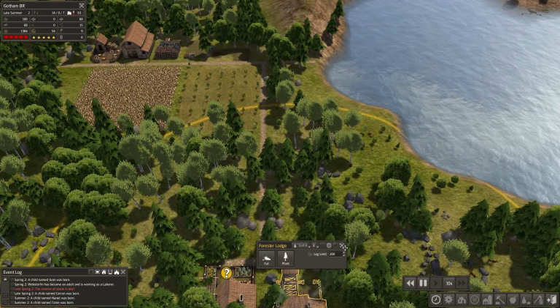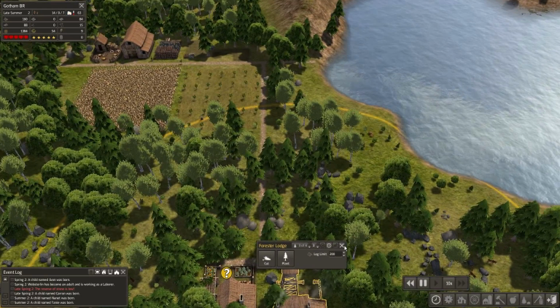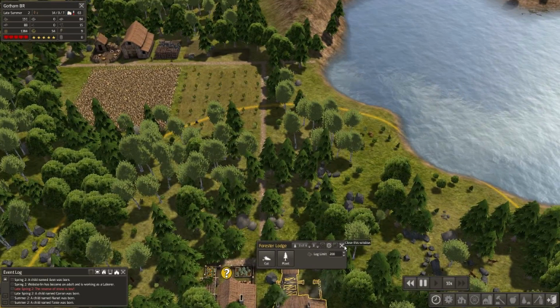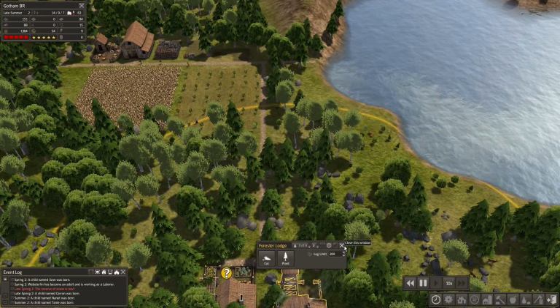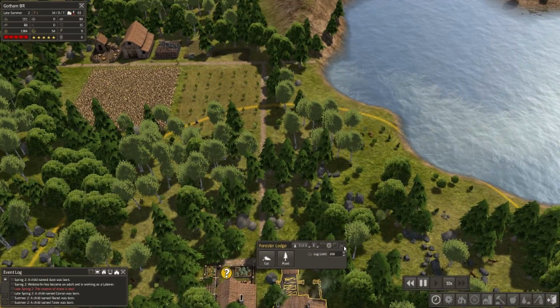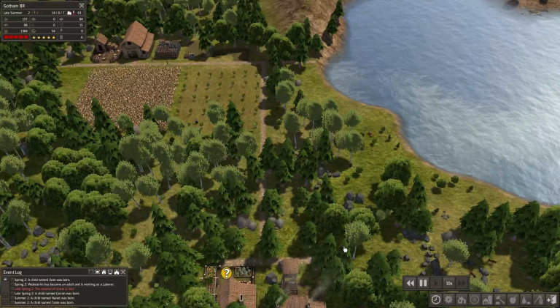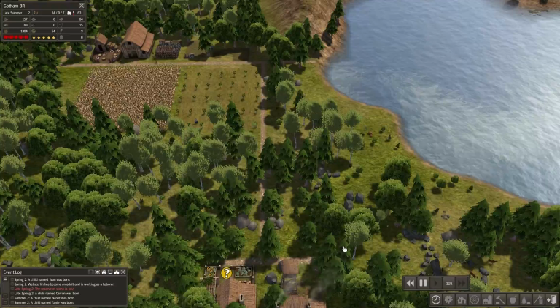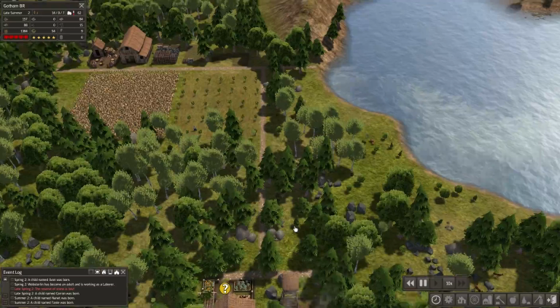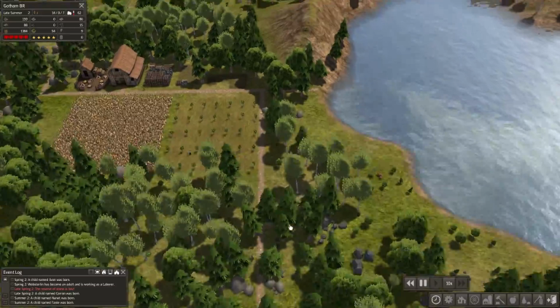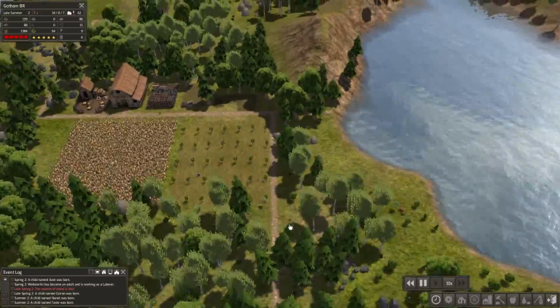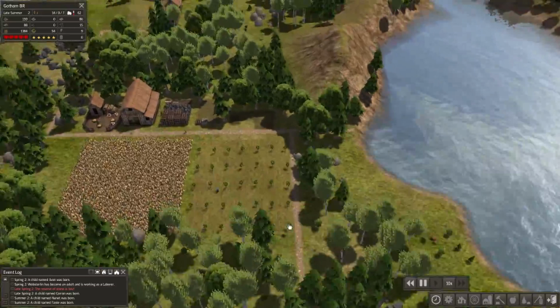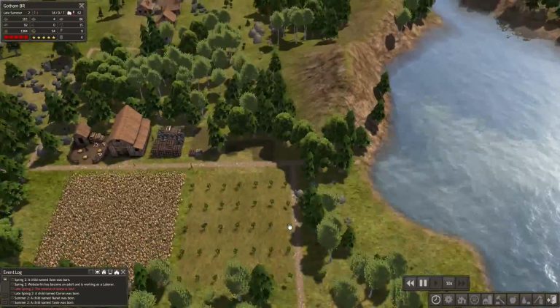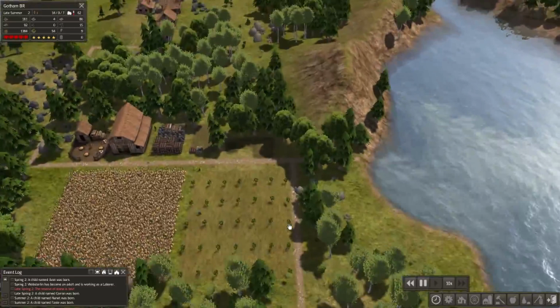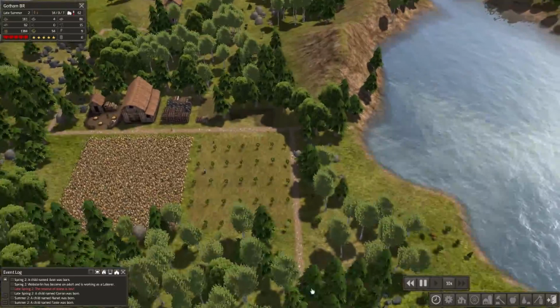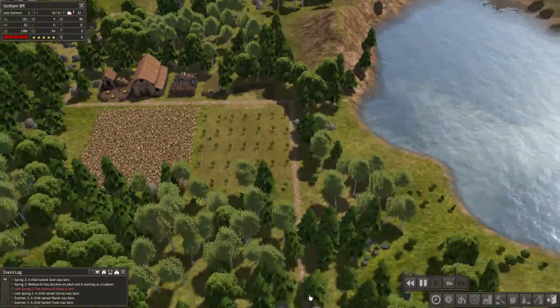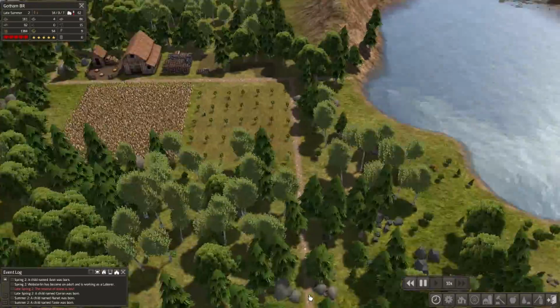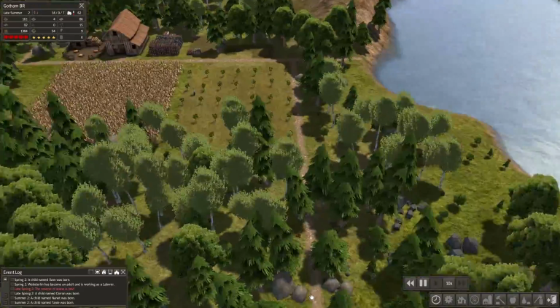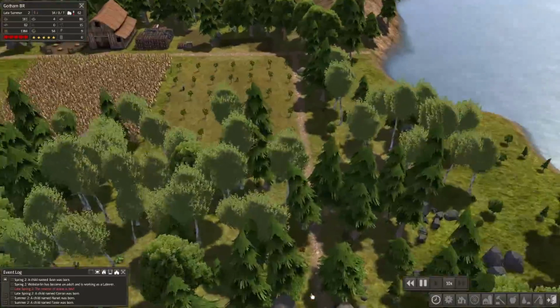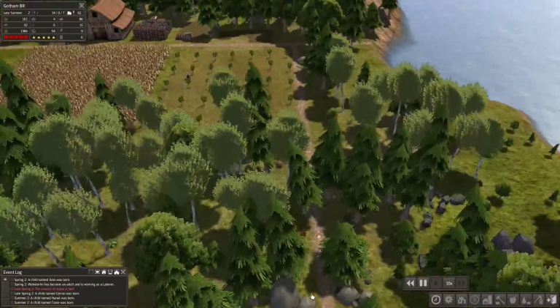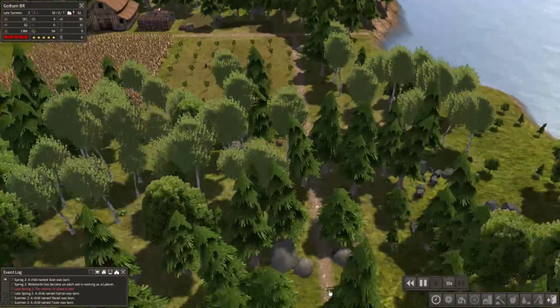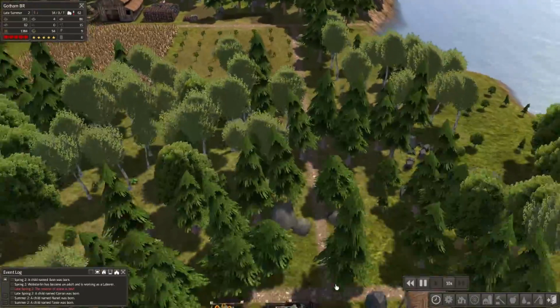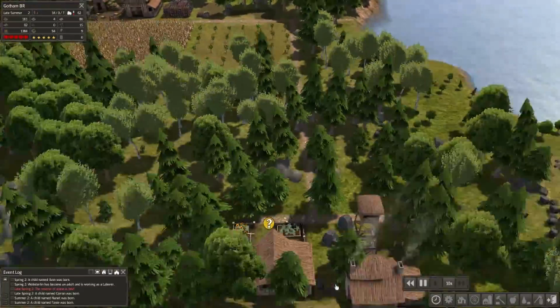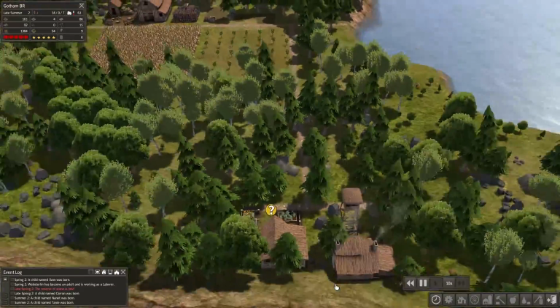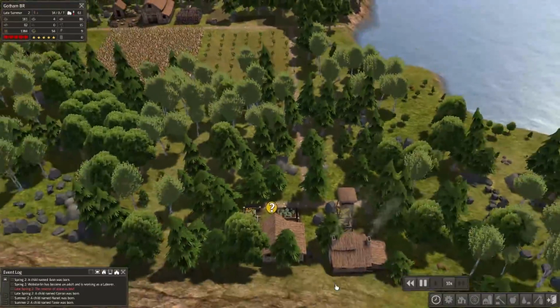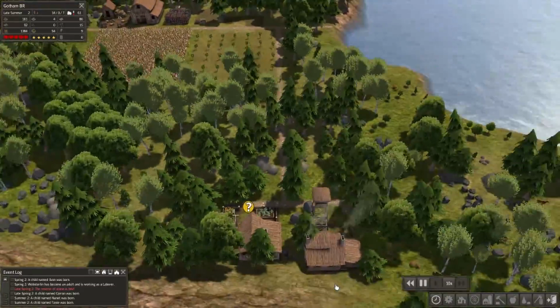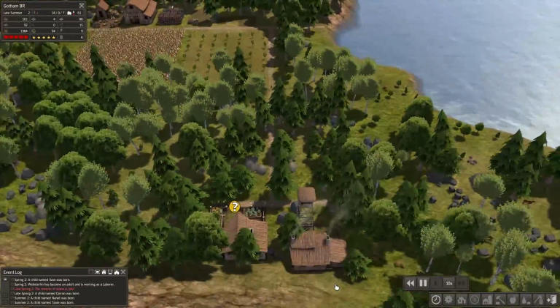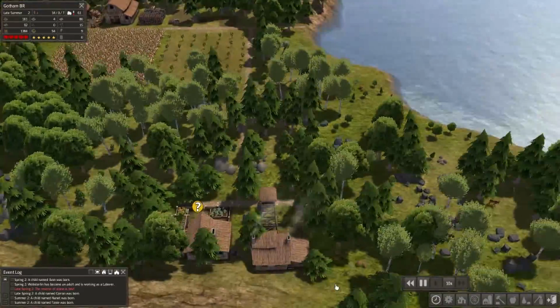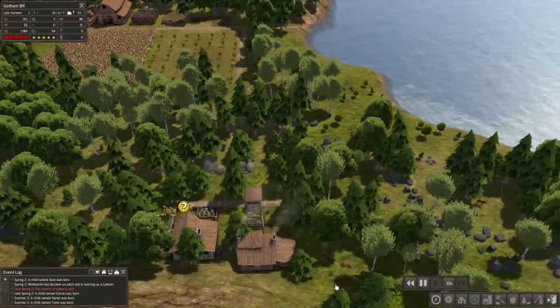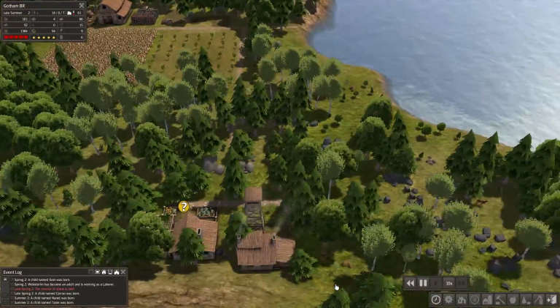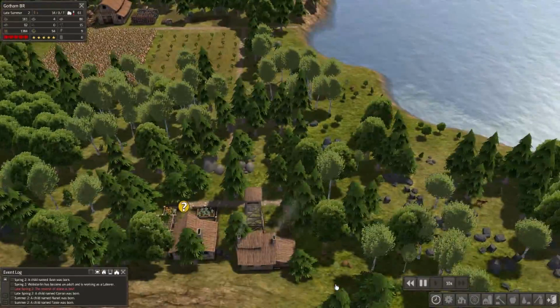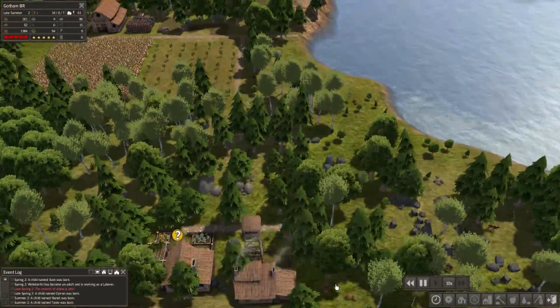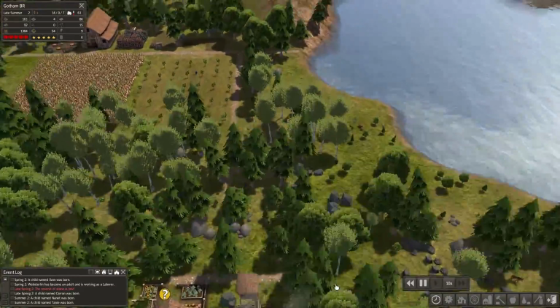Our forestry area is going to keep the wood going, and whatnot. Is our forestry area connected to the road? It seems like it is.